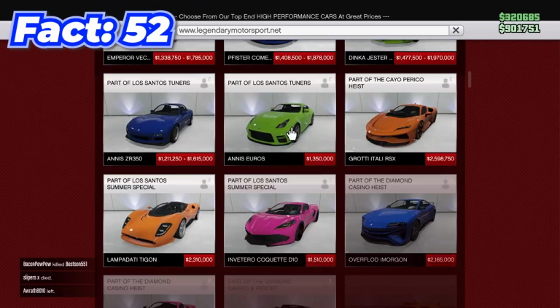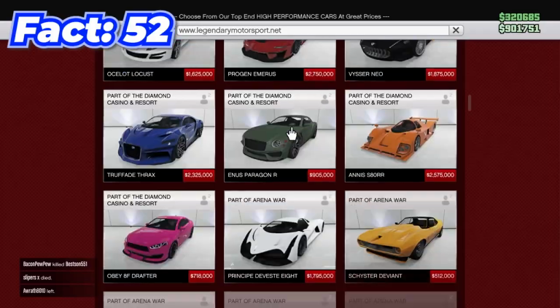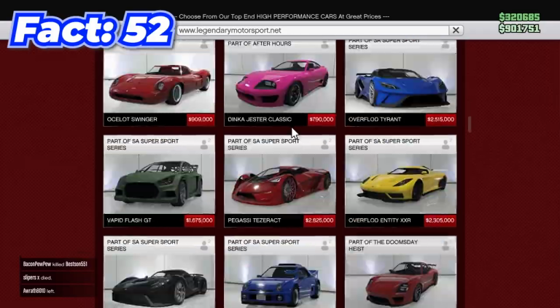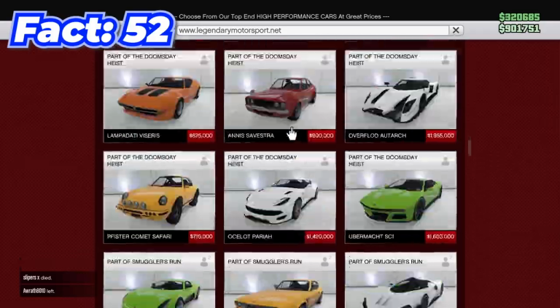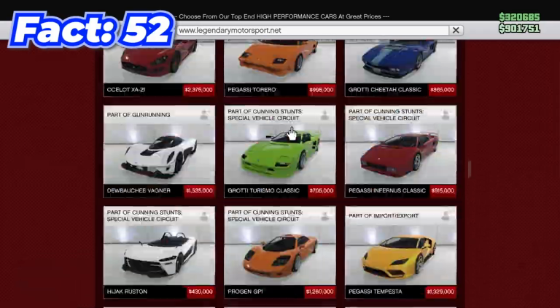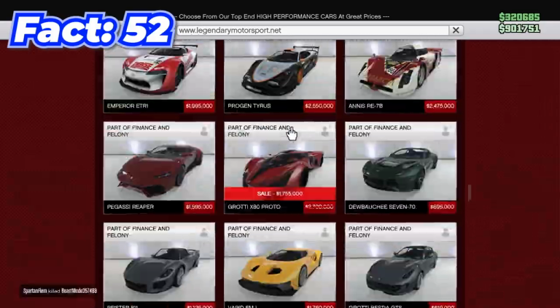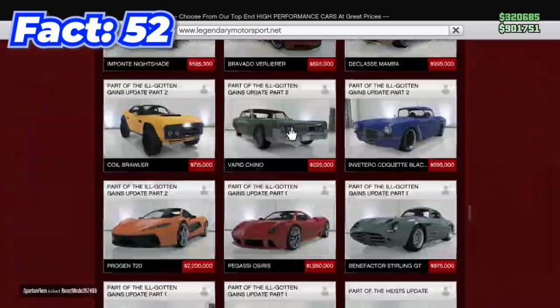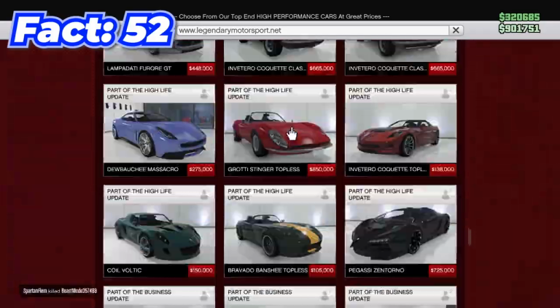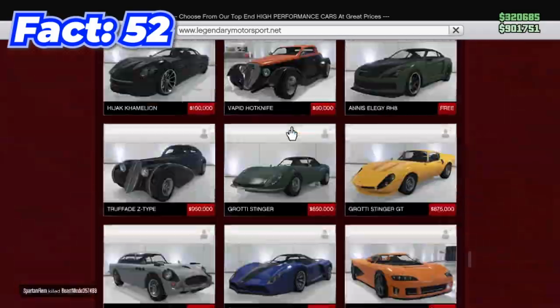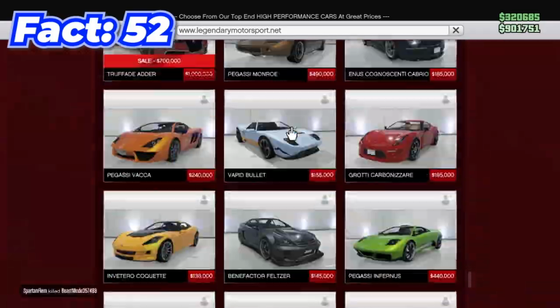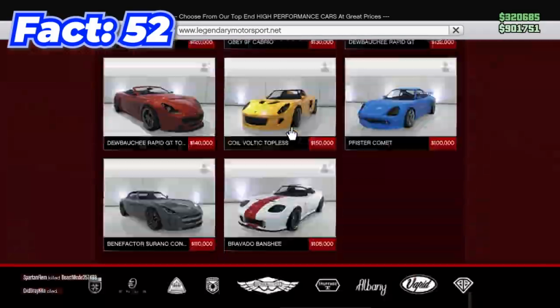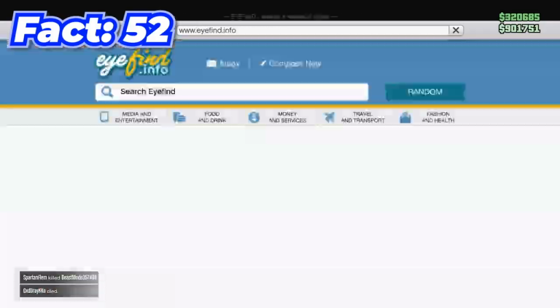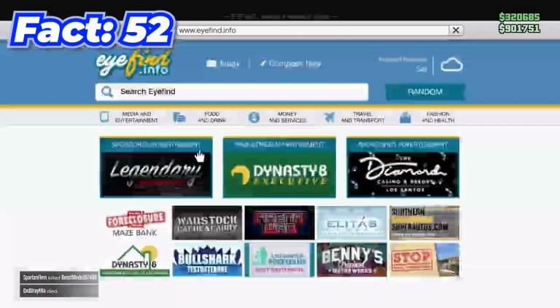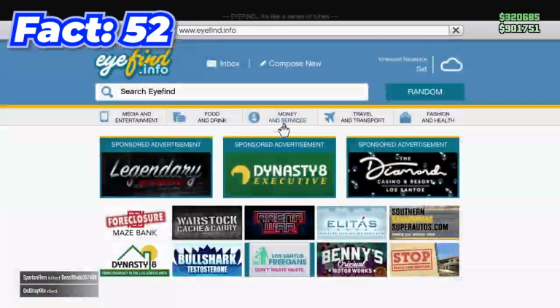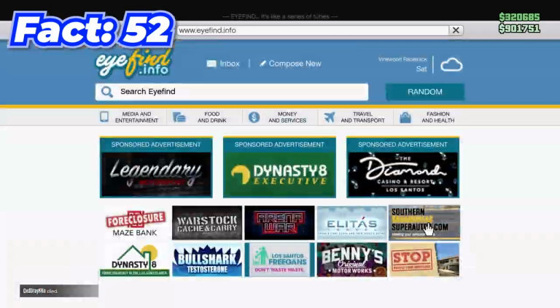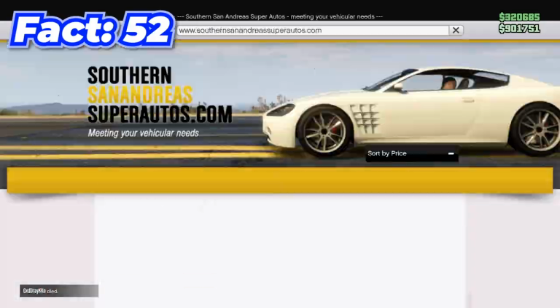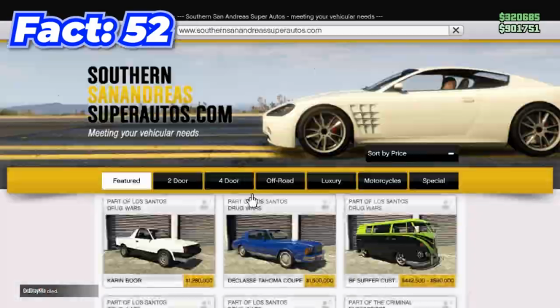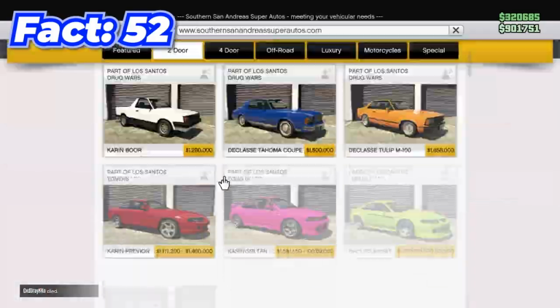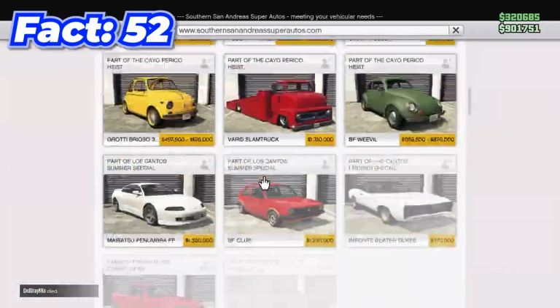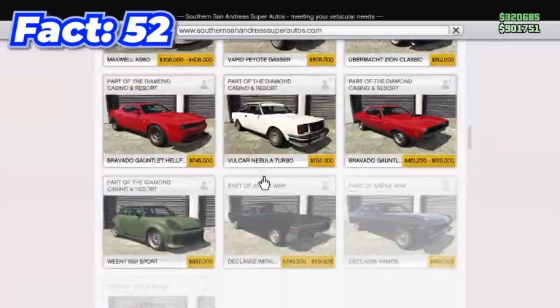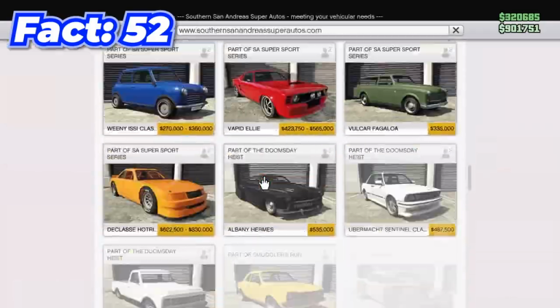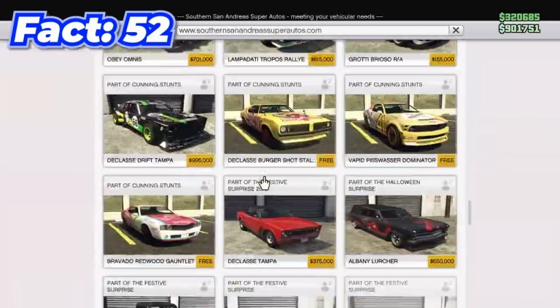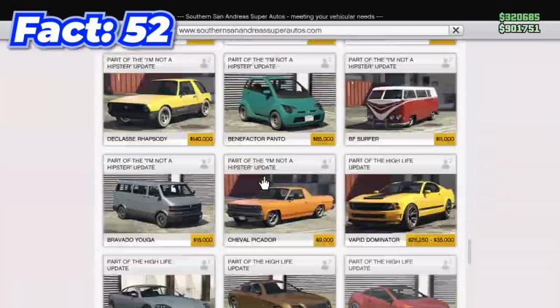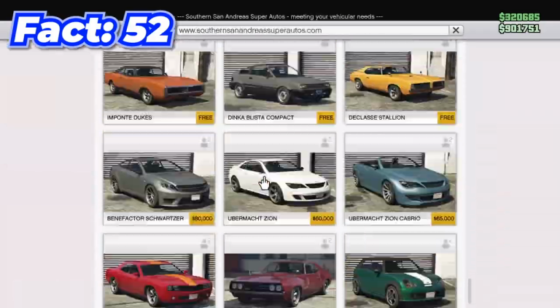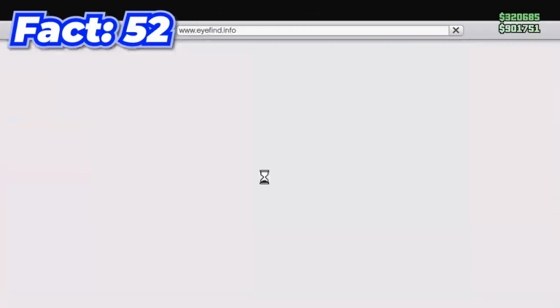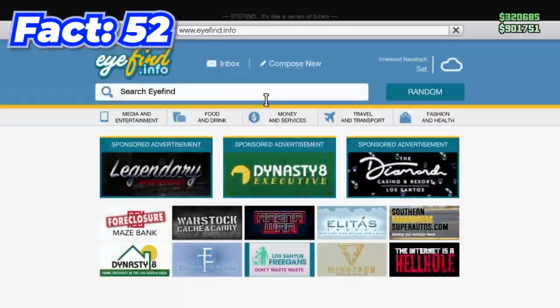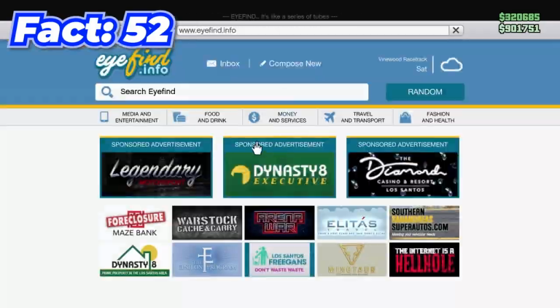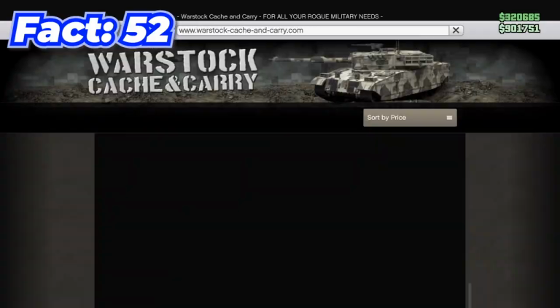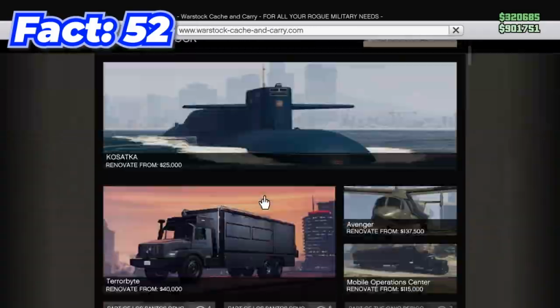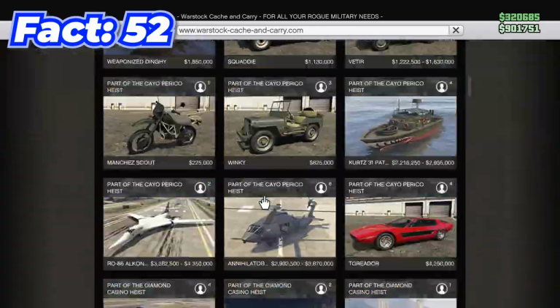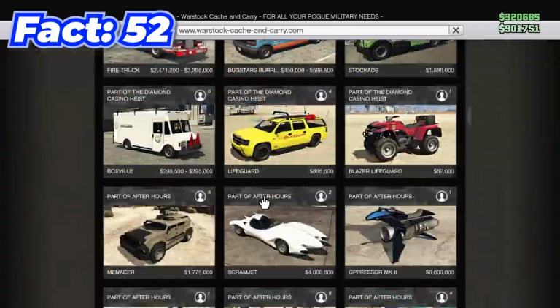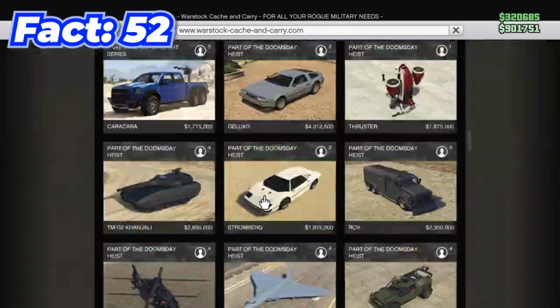As of filming this video, there are 746 different vehicles in GTA.